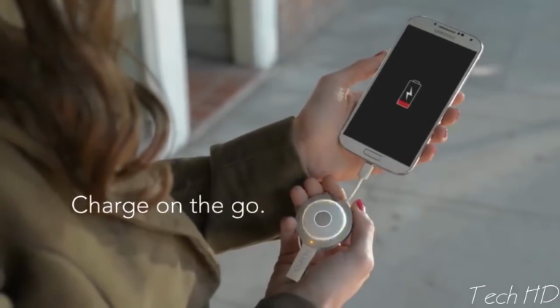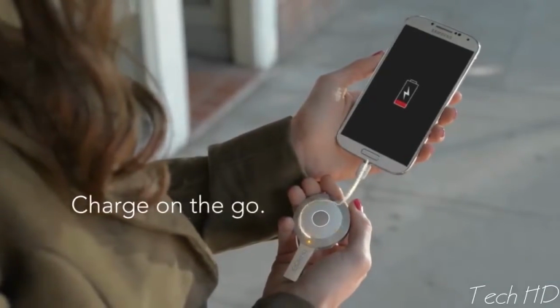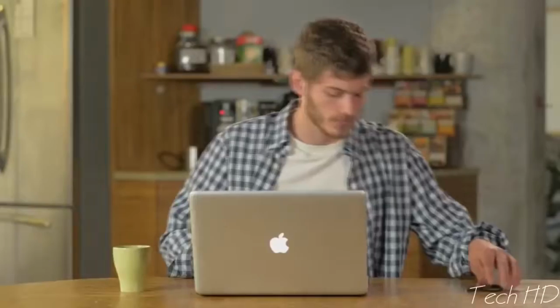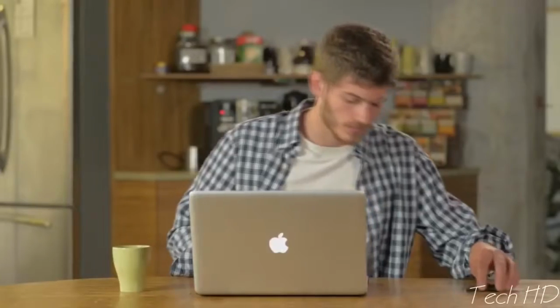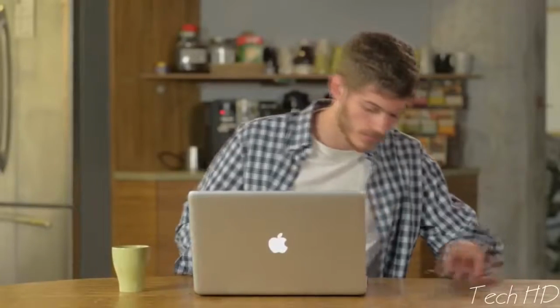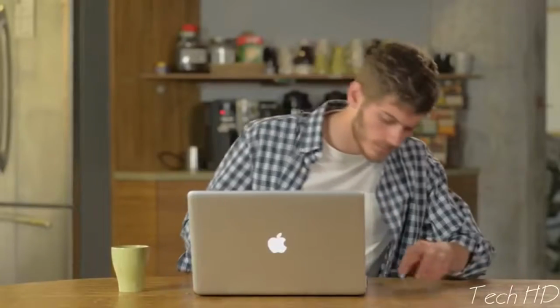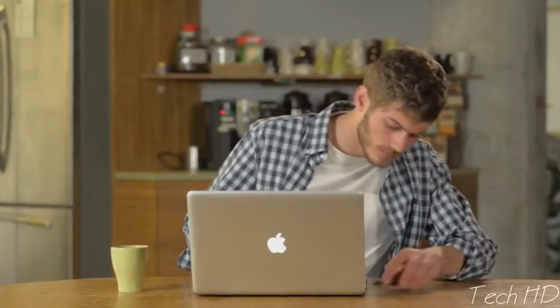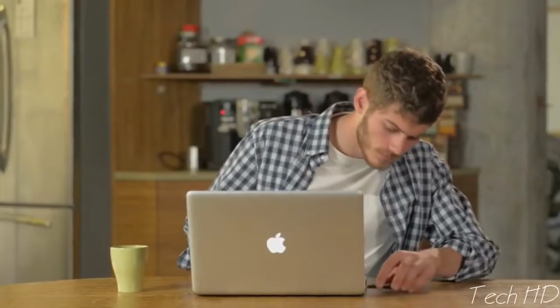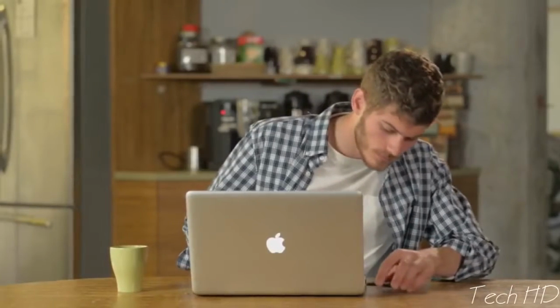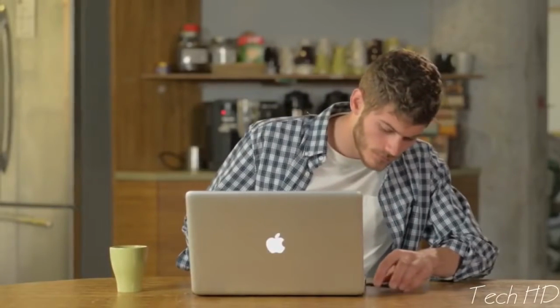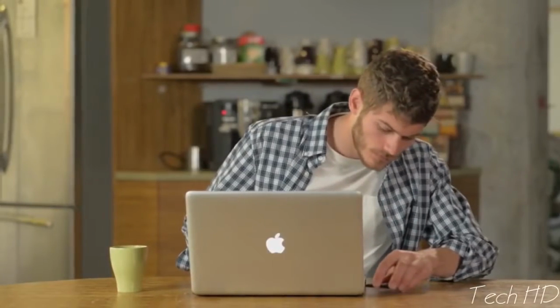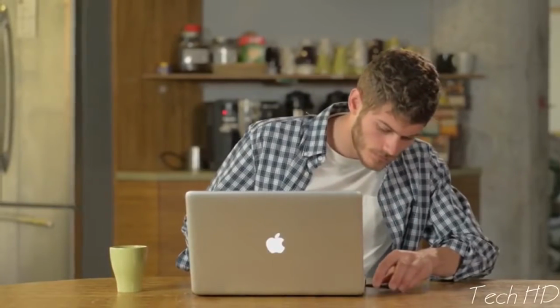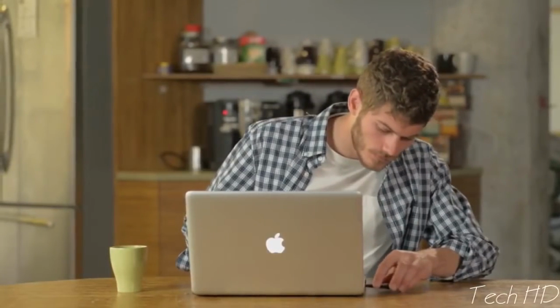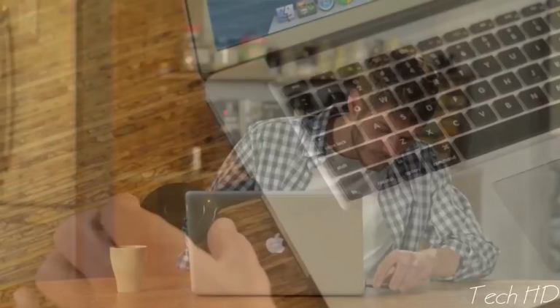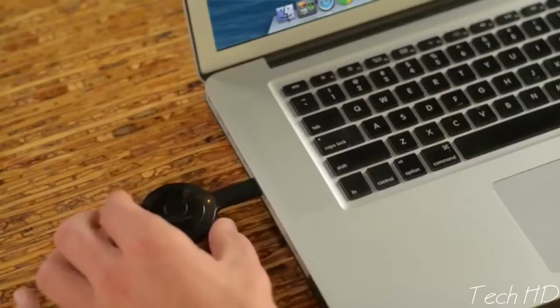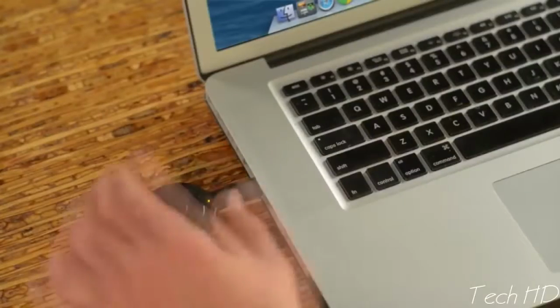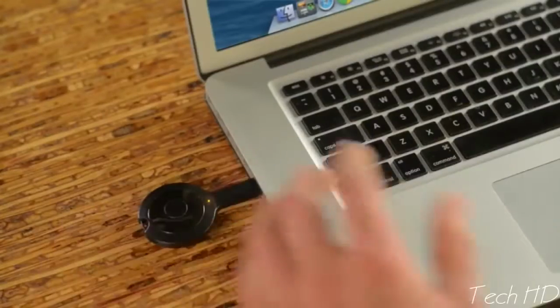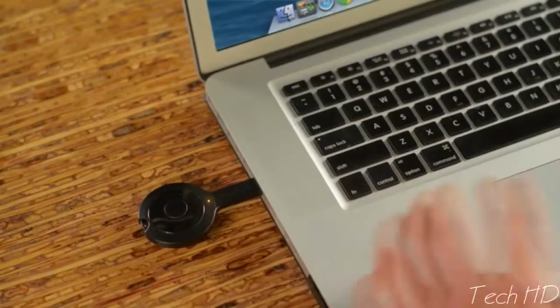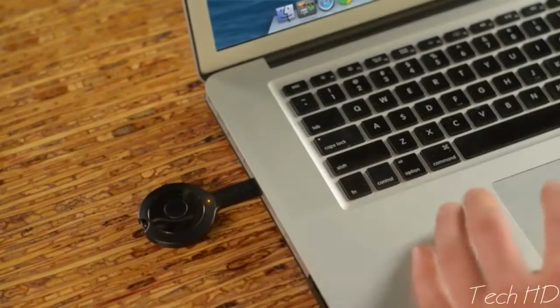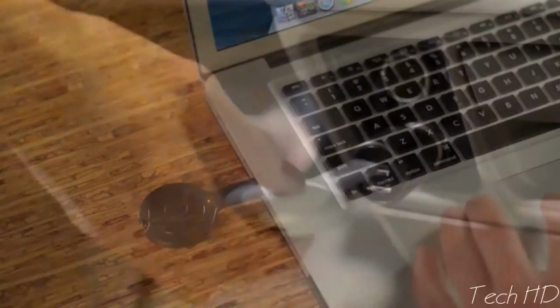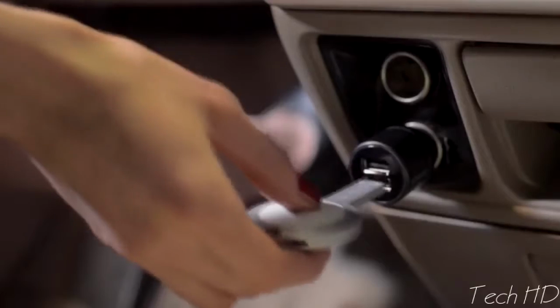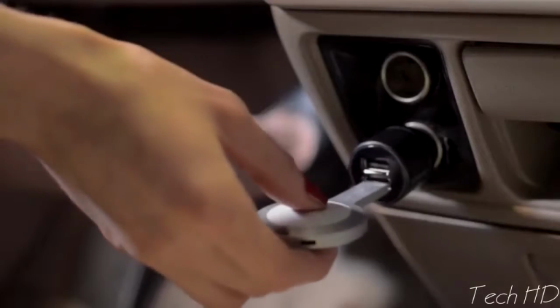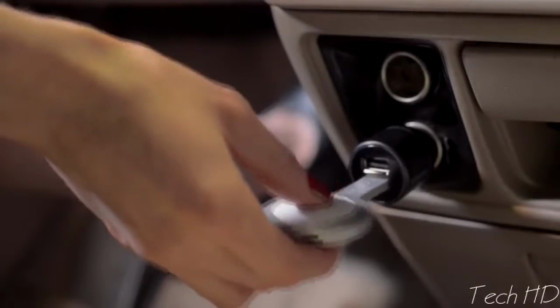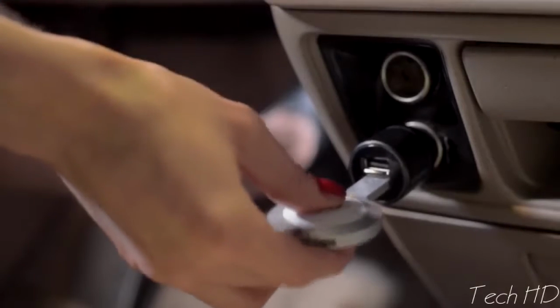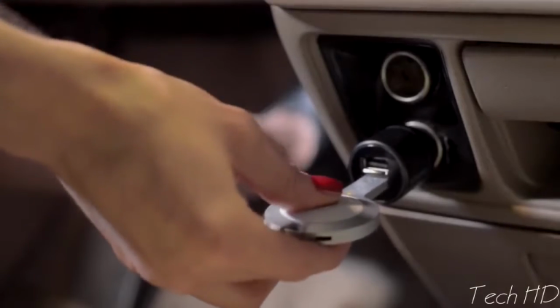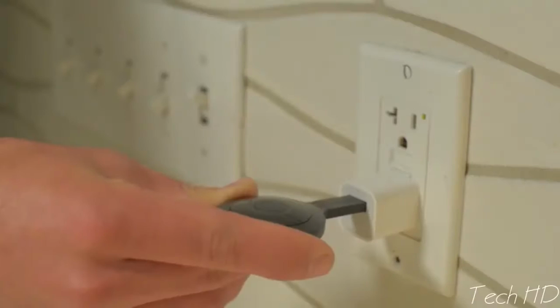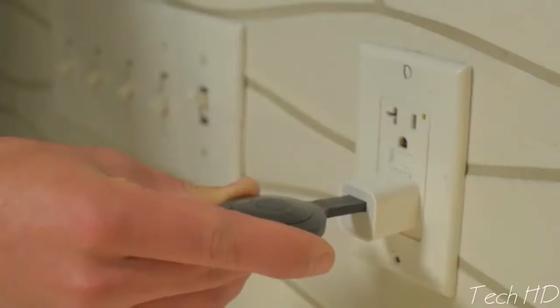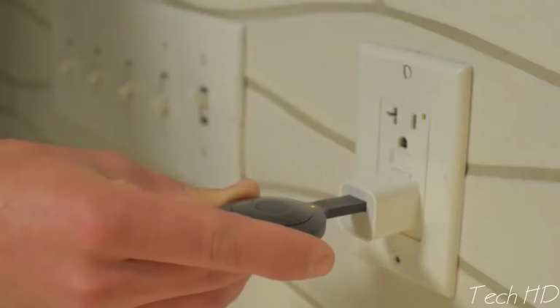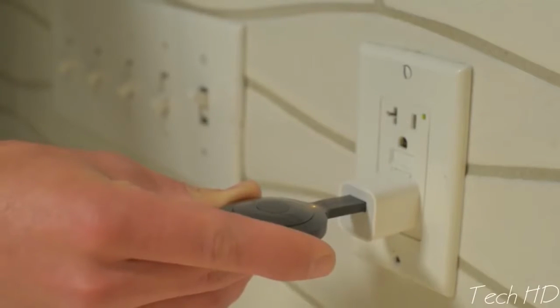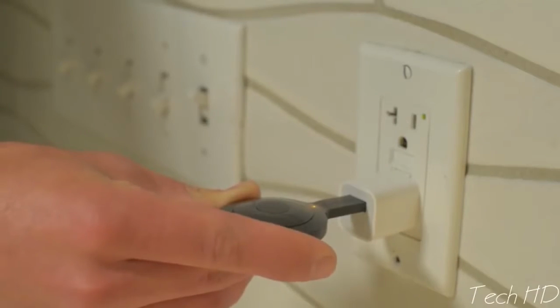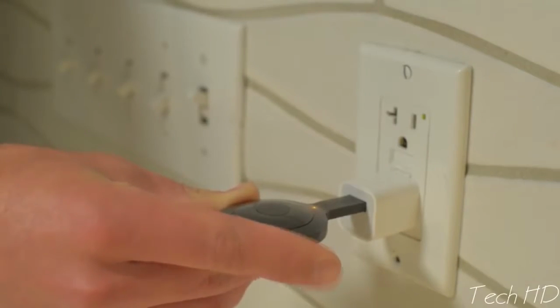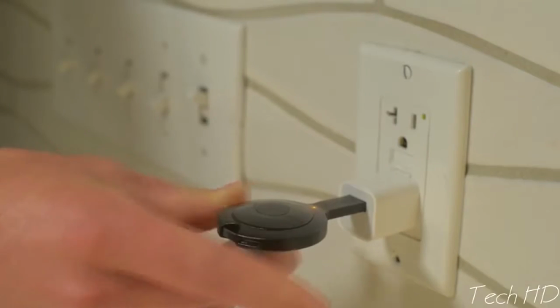To charge it, plug it into any USB port — on your laptop, in your car, or right into an outlet.